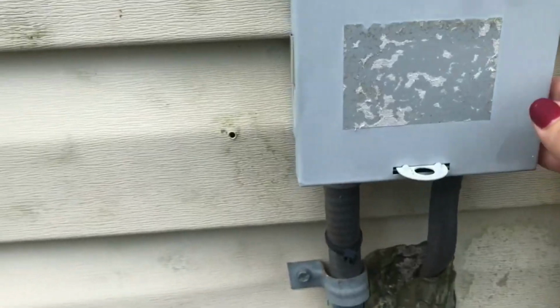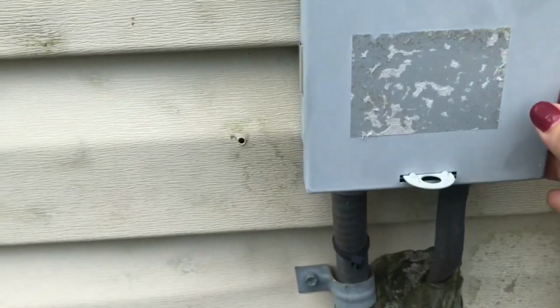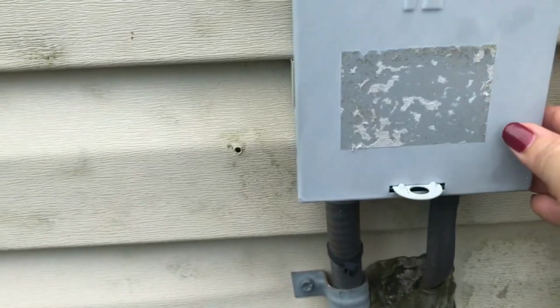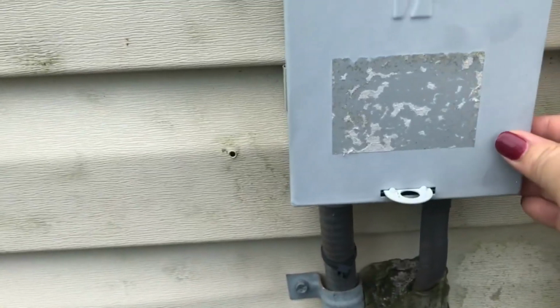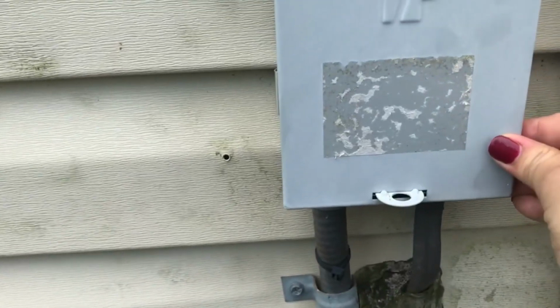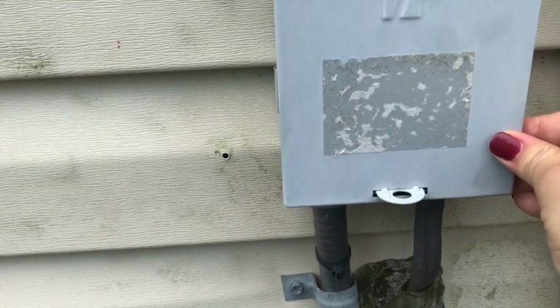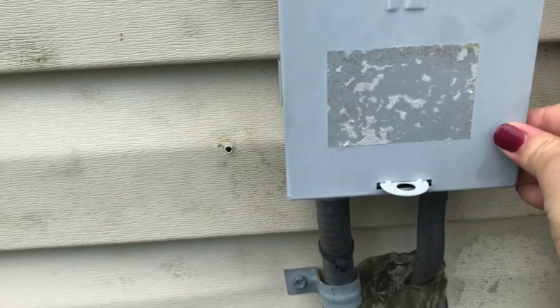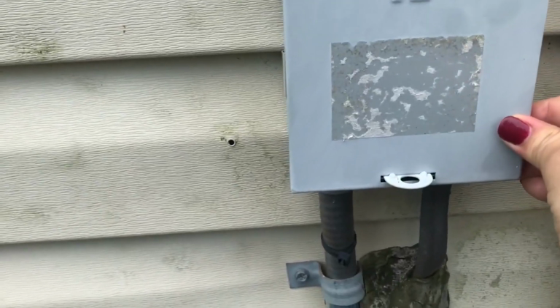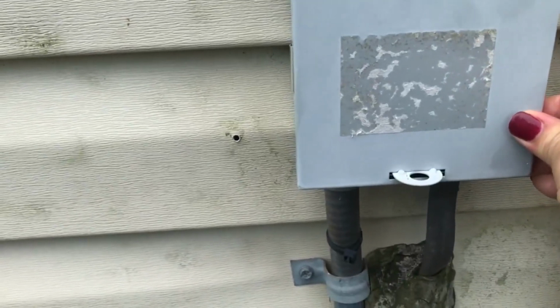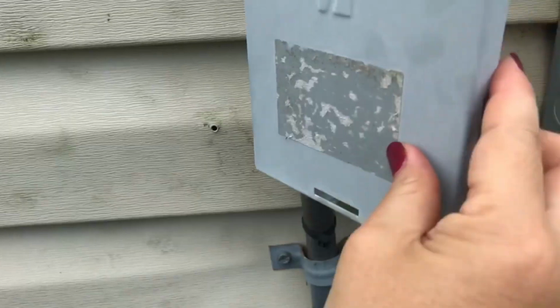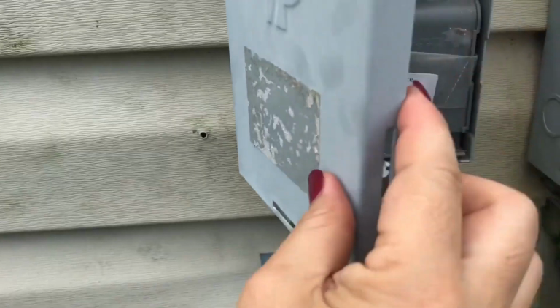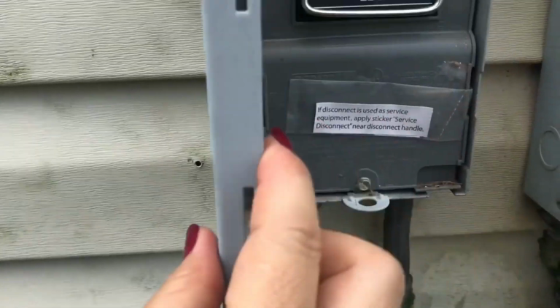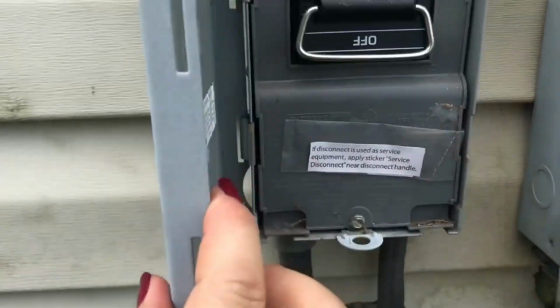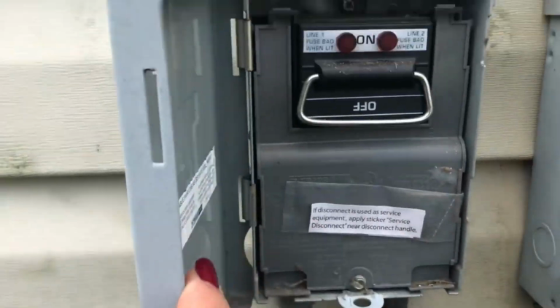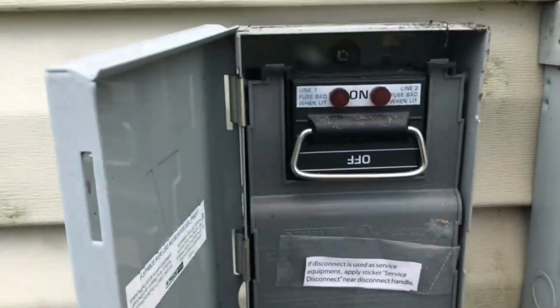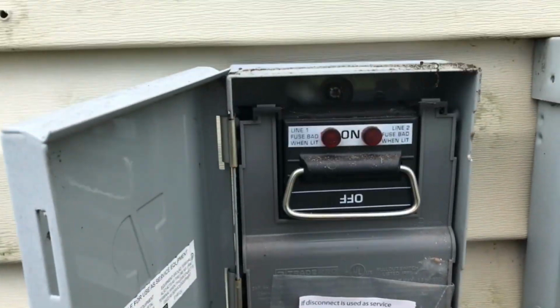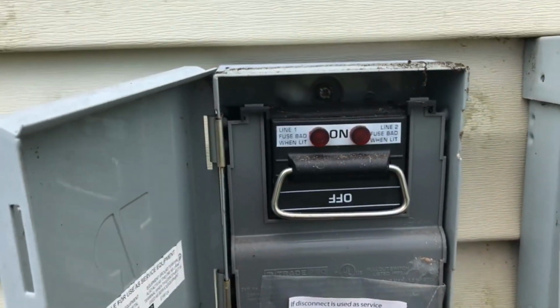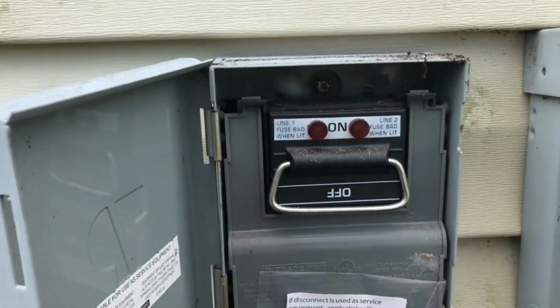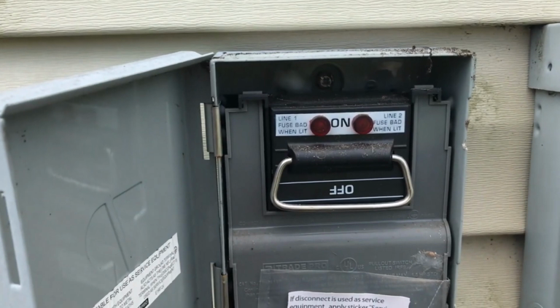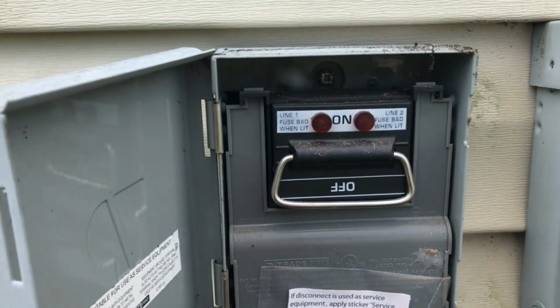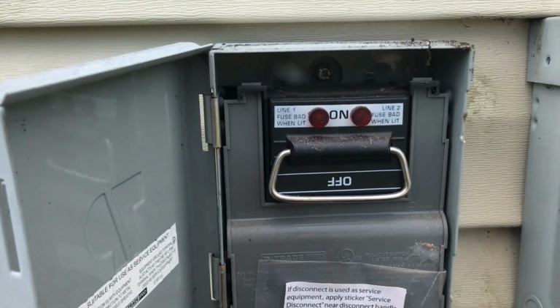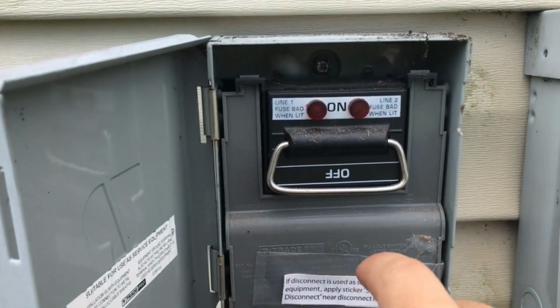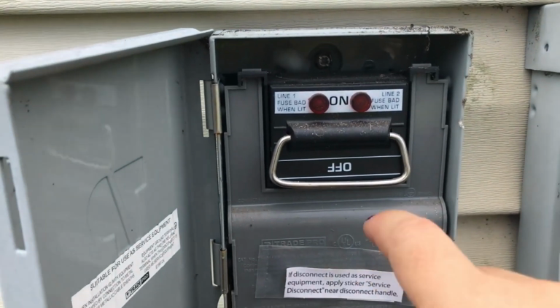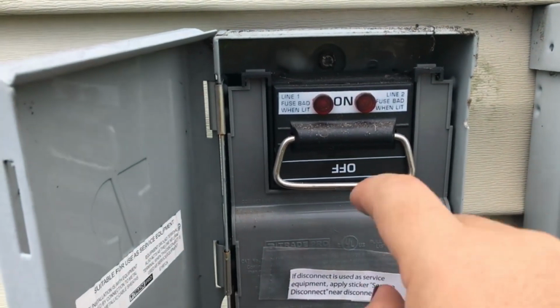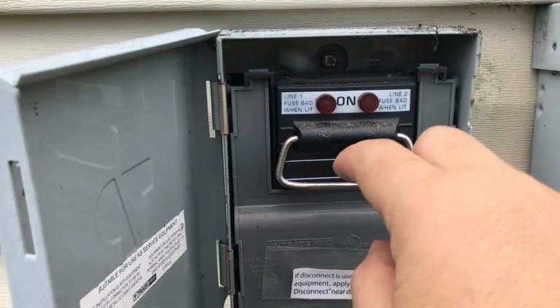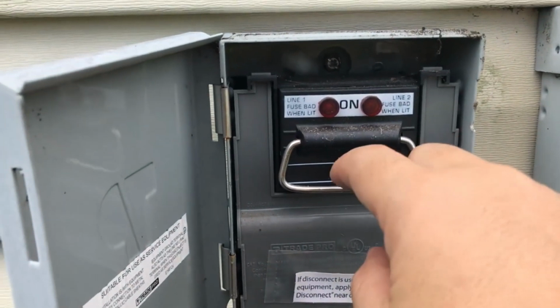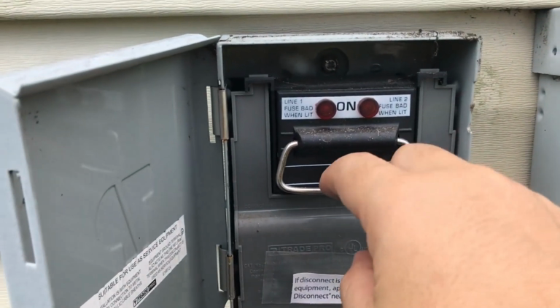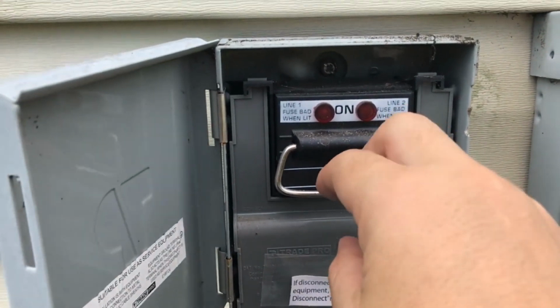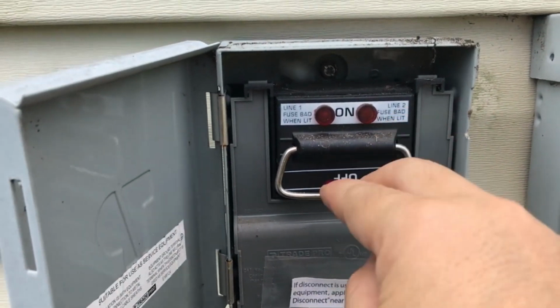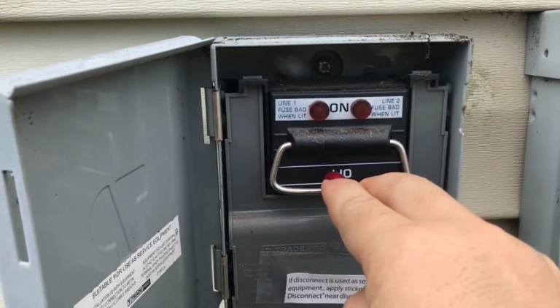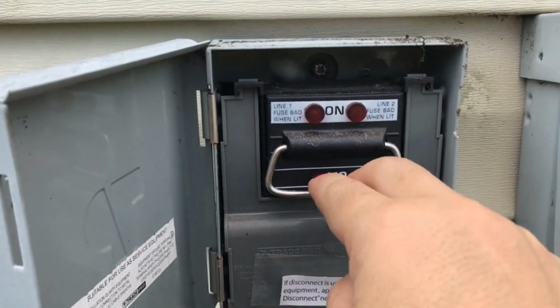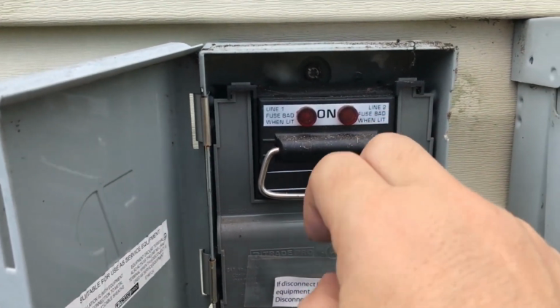I just wanted to show you the disconnect to my other AC so you can see they don't all look the same.